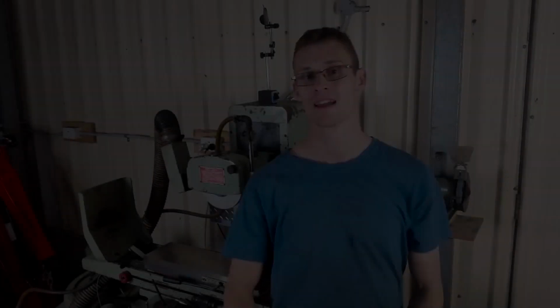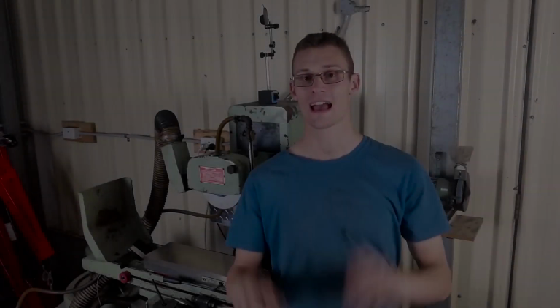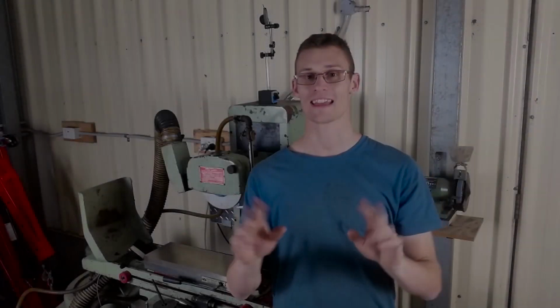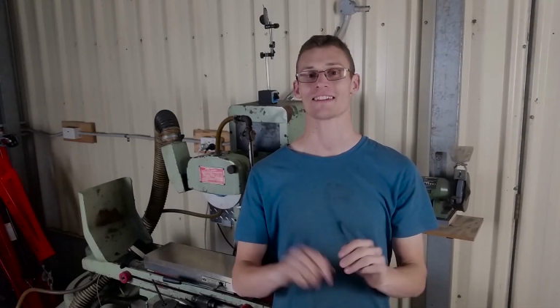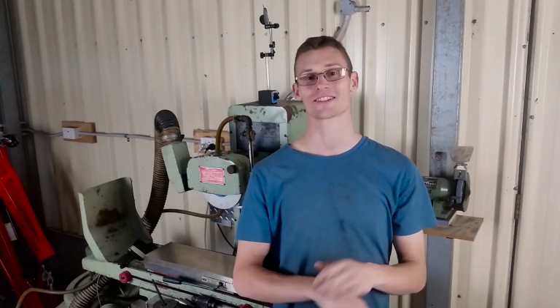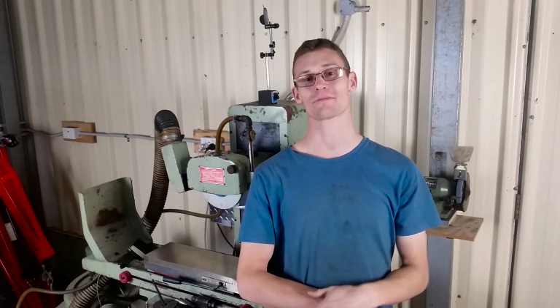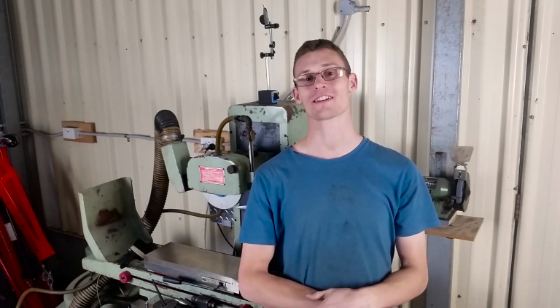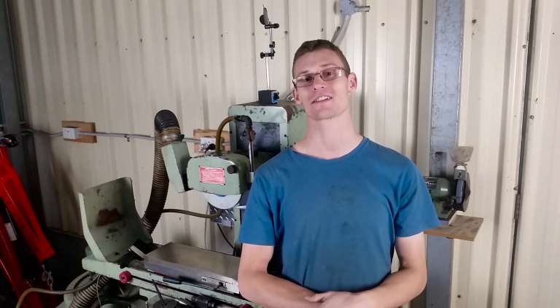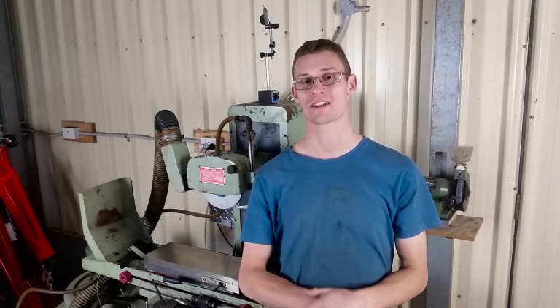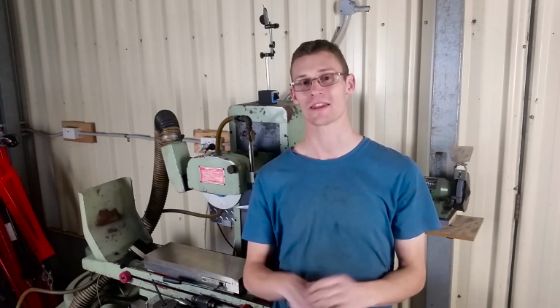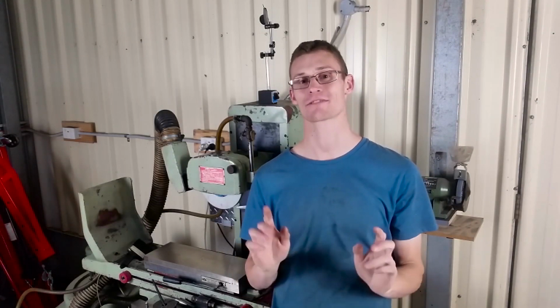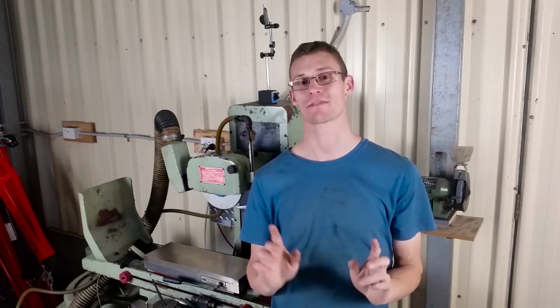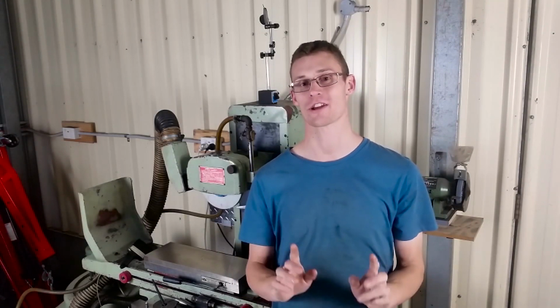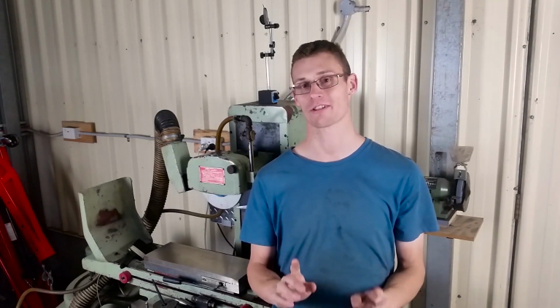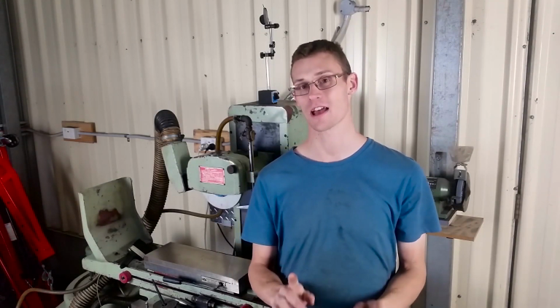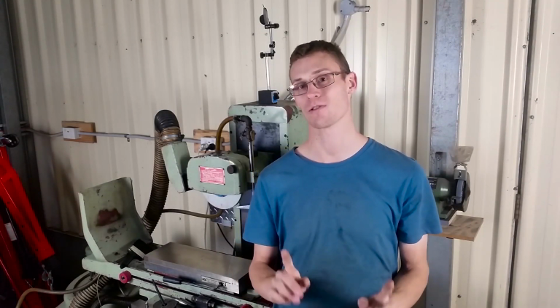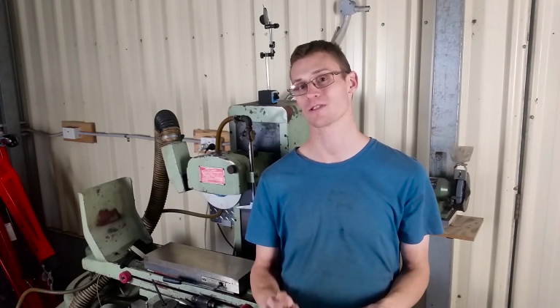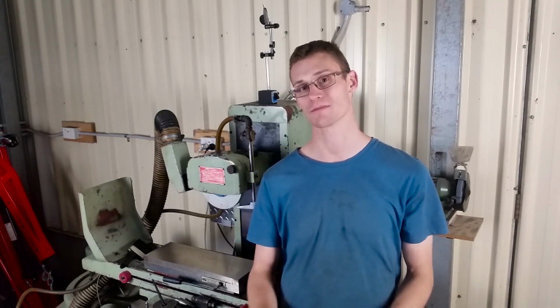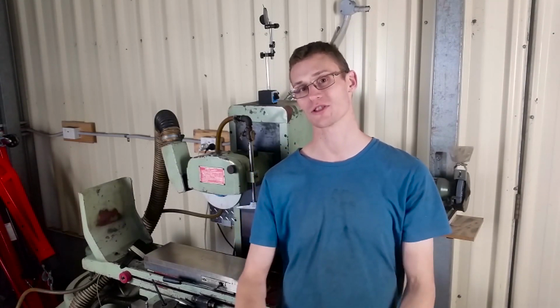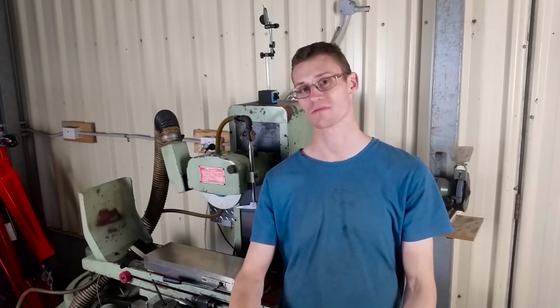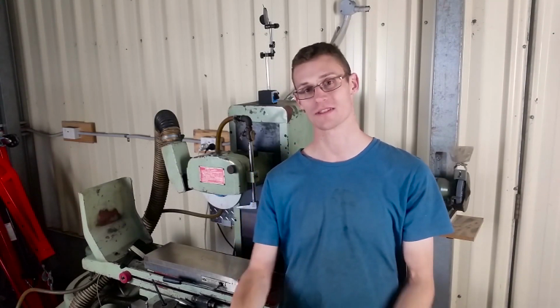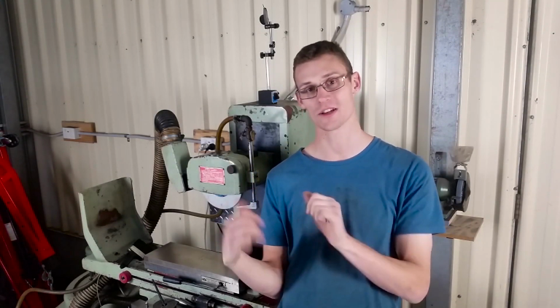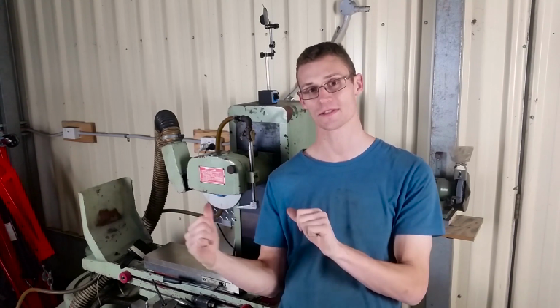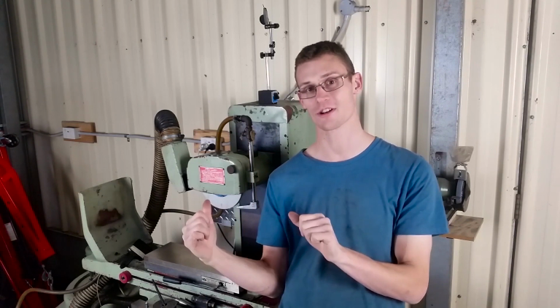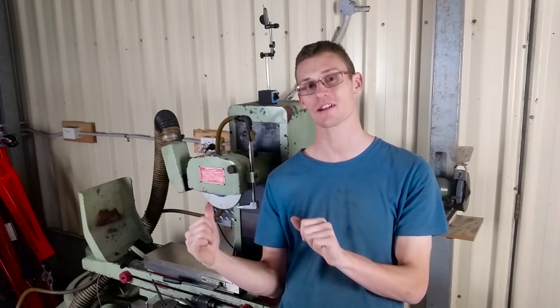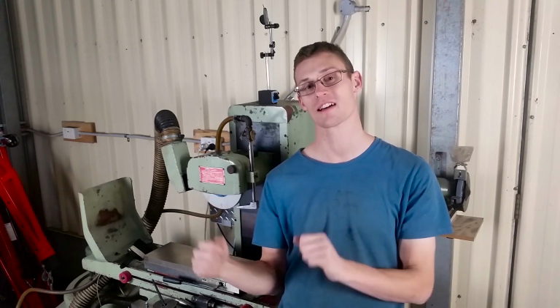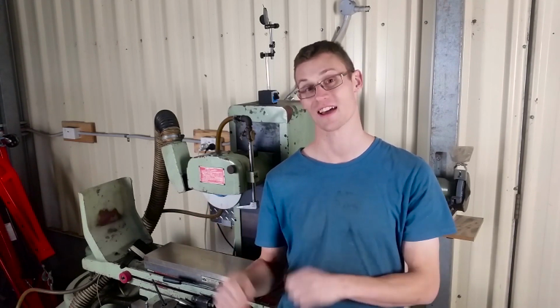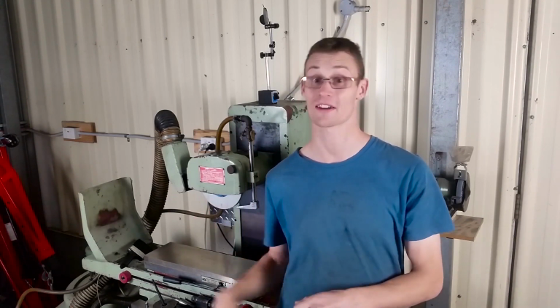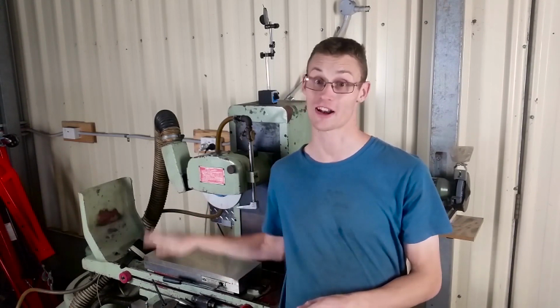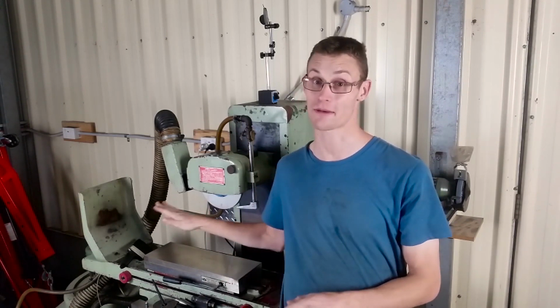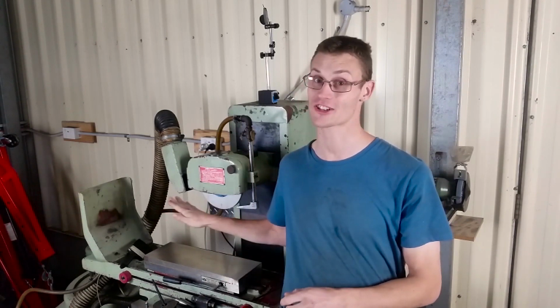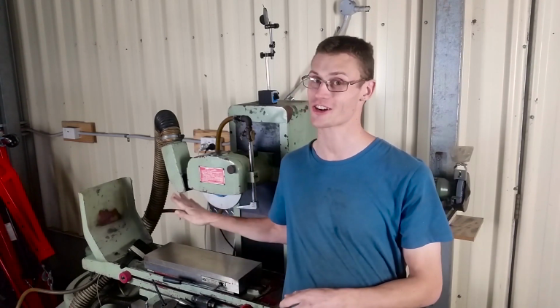Hey, Tom here. In this quick video we're going to have a look at some issues with the surface grinder and then grind our mag chuck.